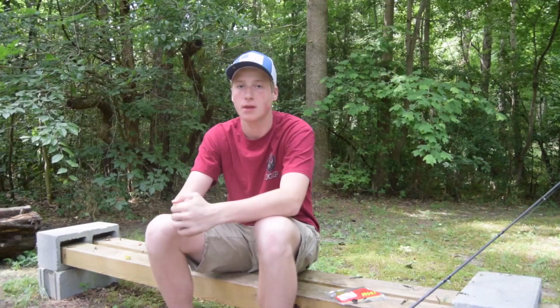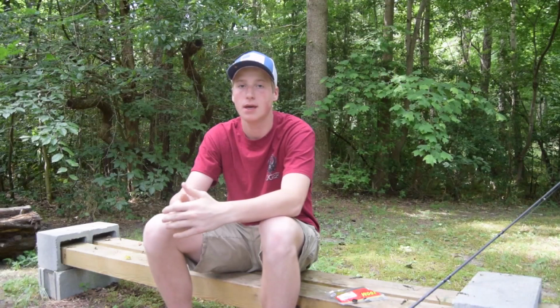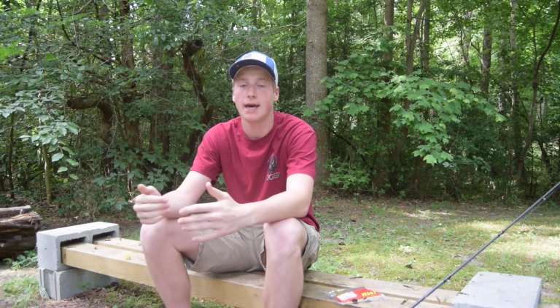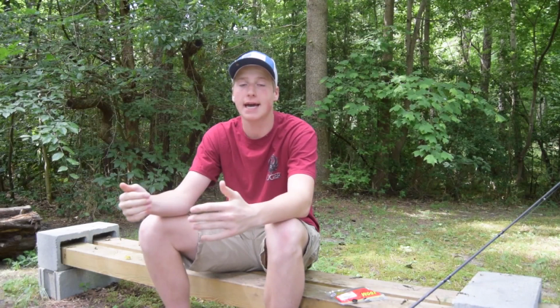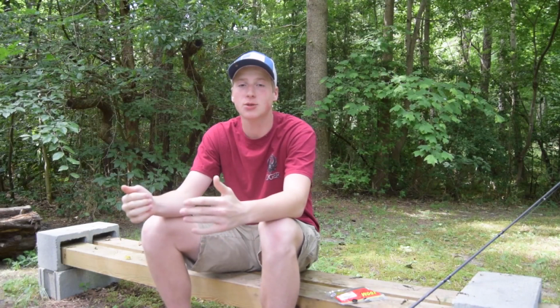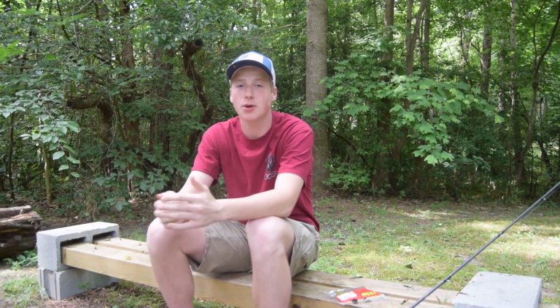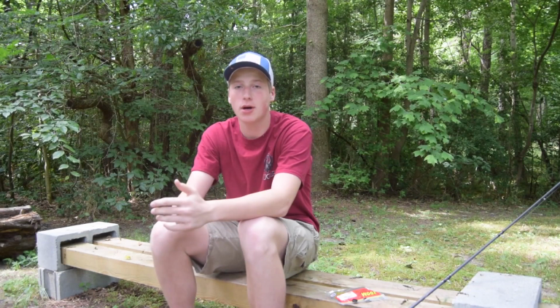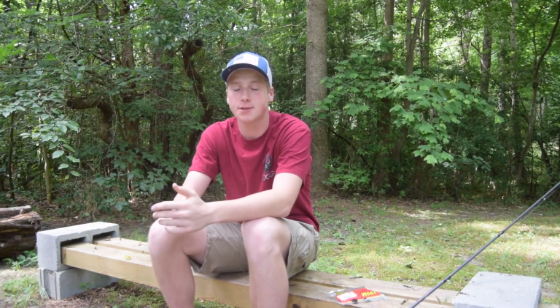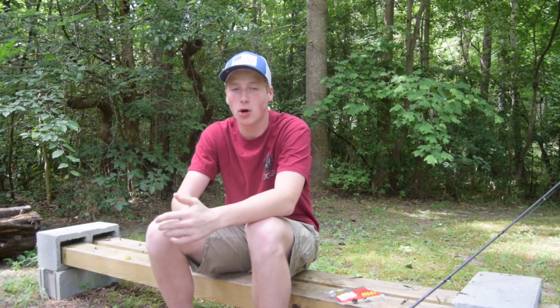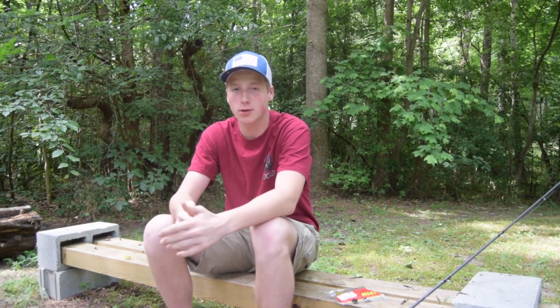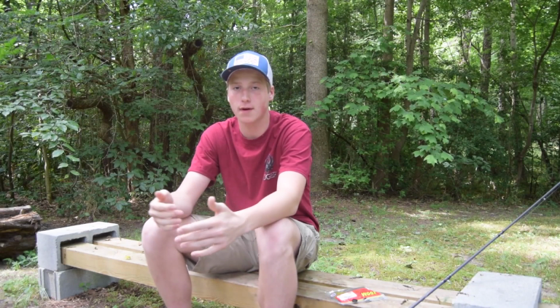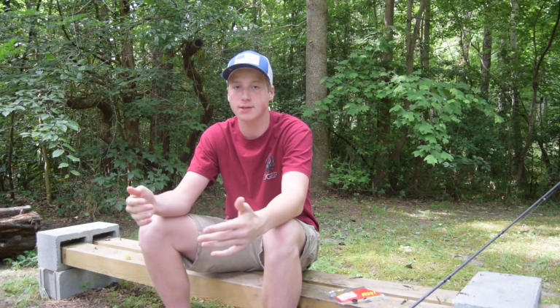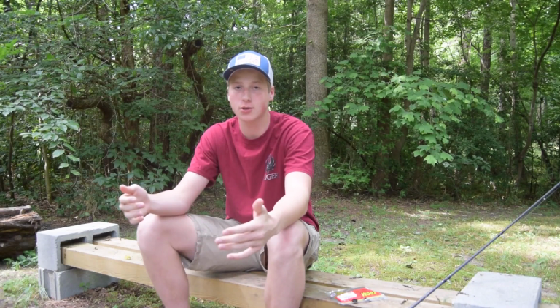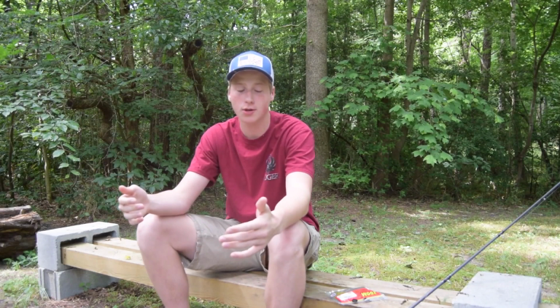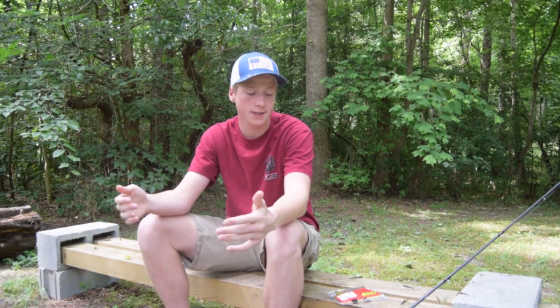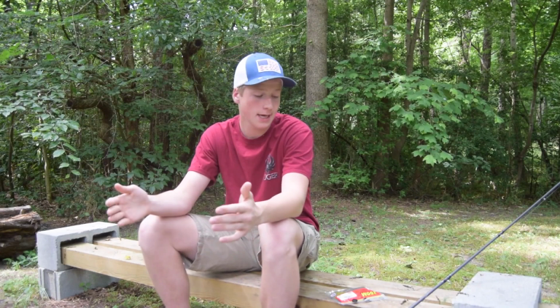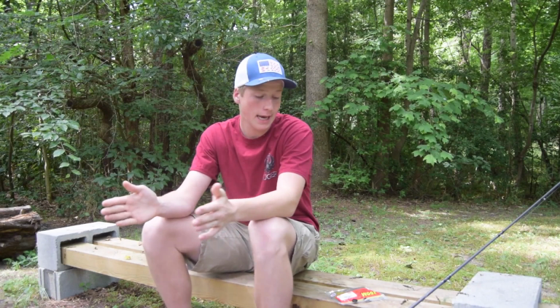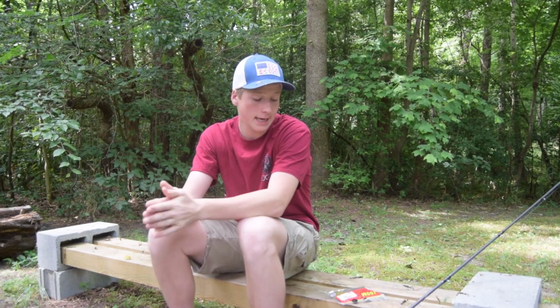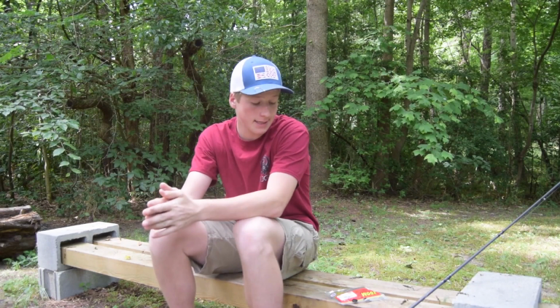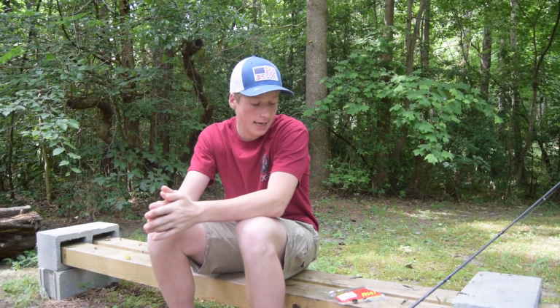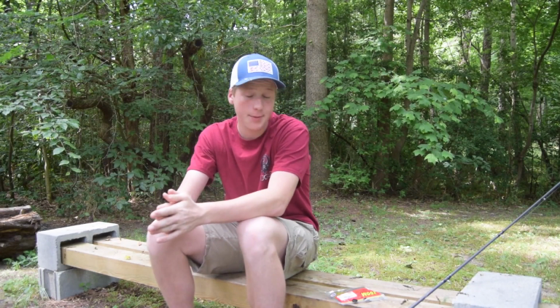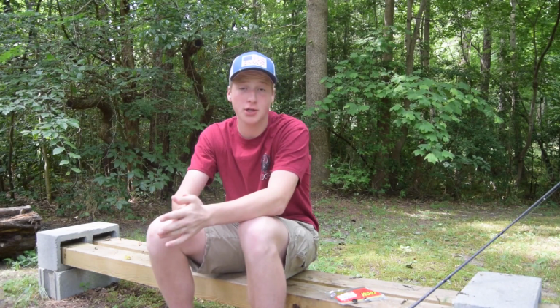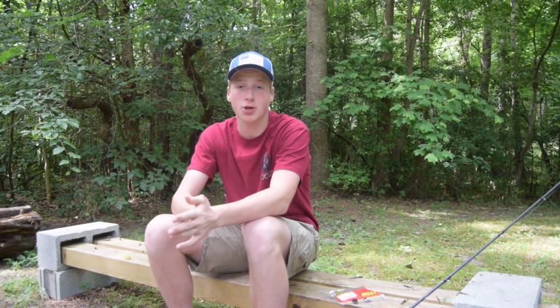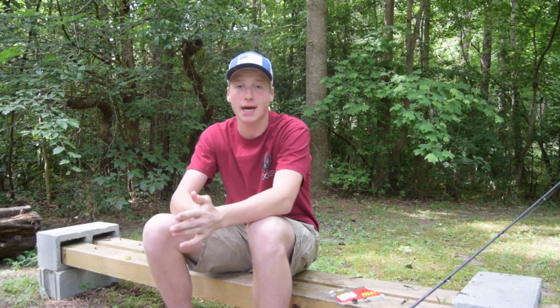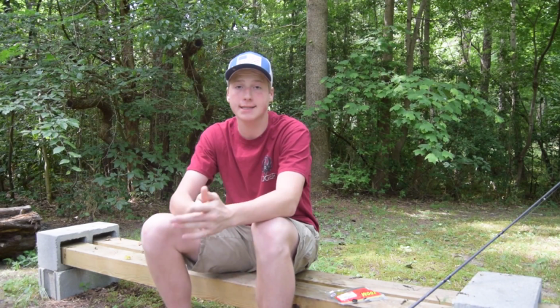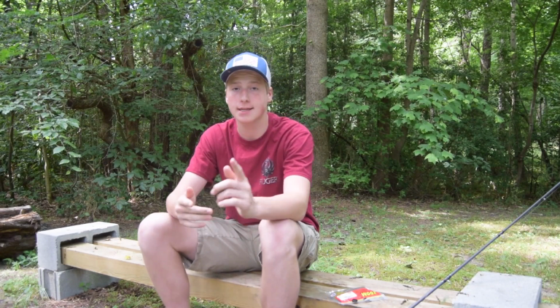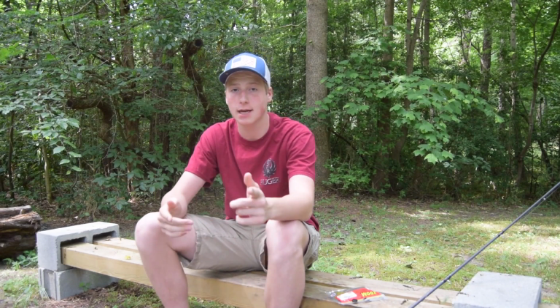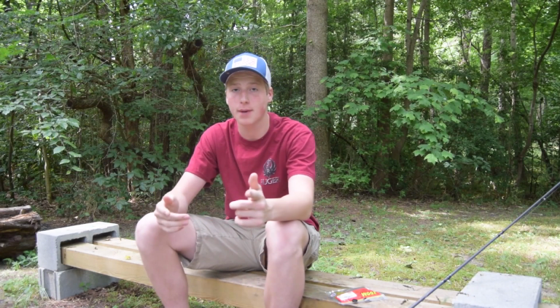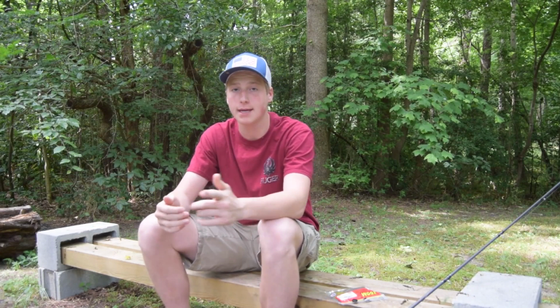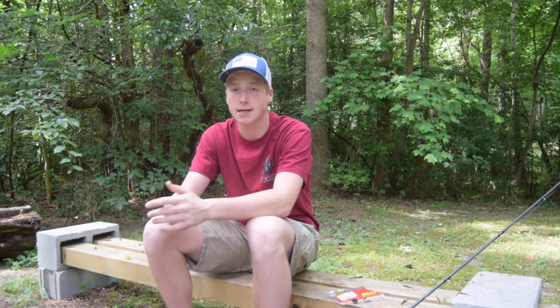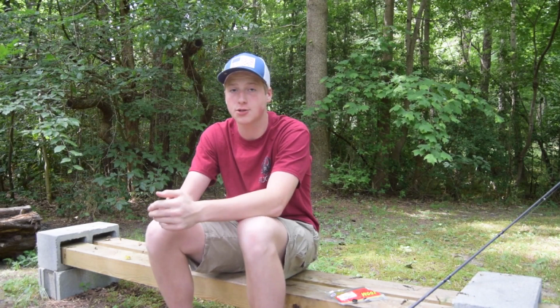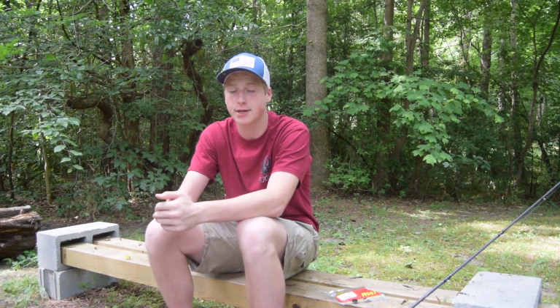Hey guys, what's going on? It's Paul with Survival Guys Outdoors, and today I'm going to be showing you guys how to set up a Texas rig.